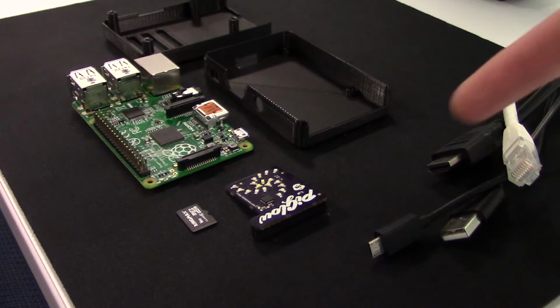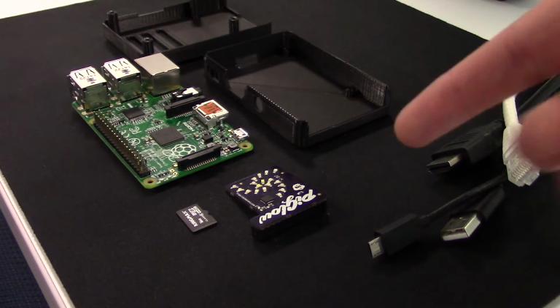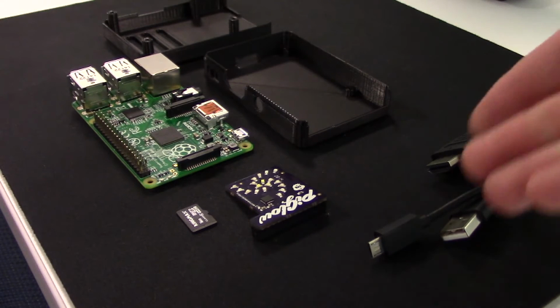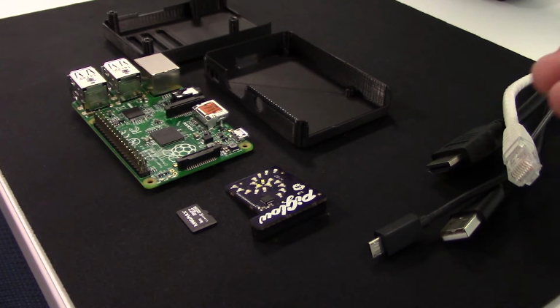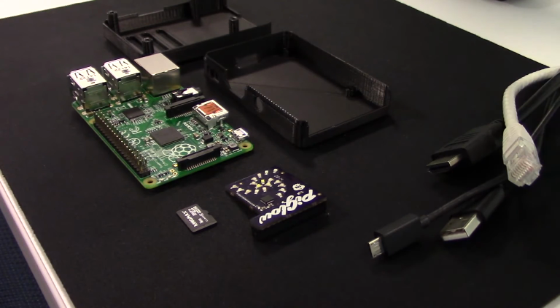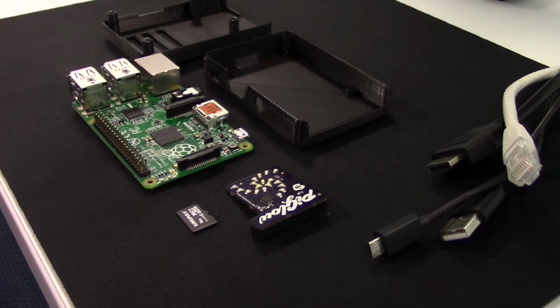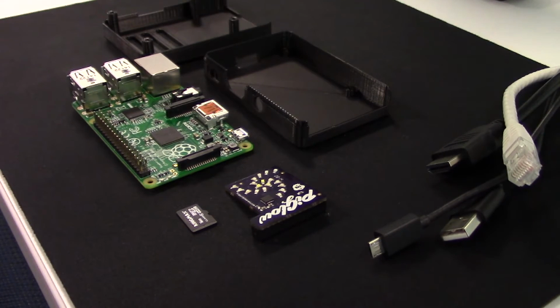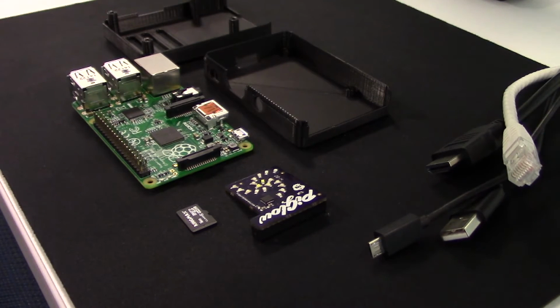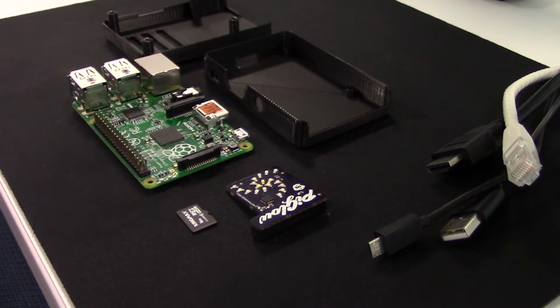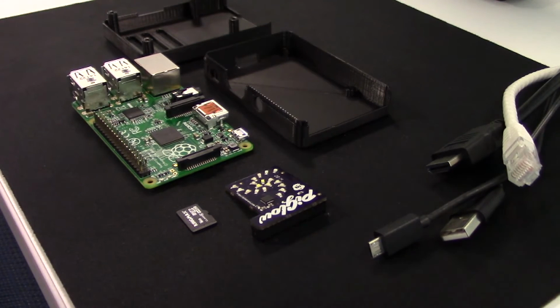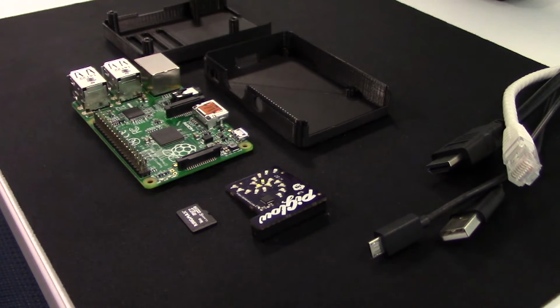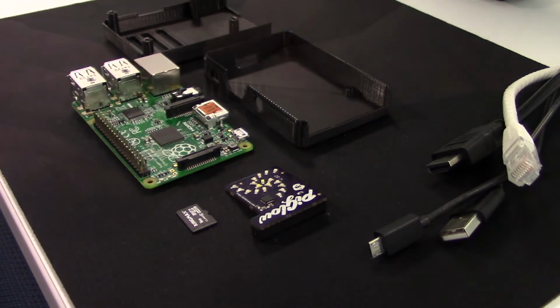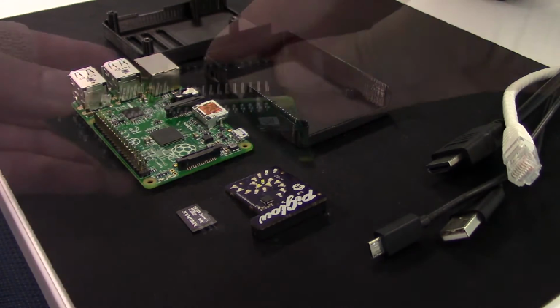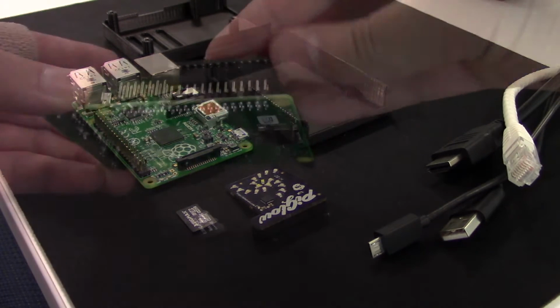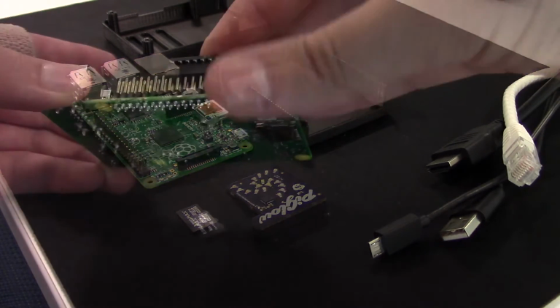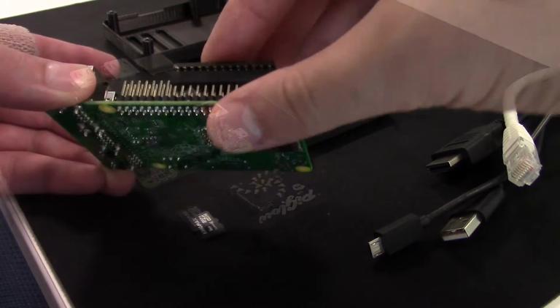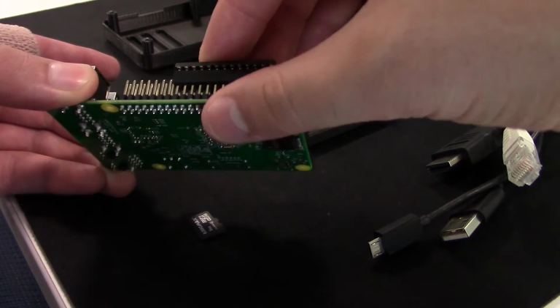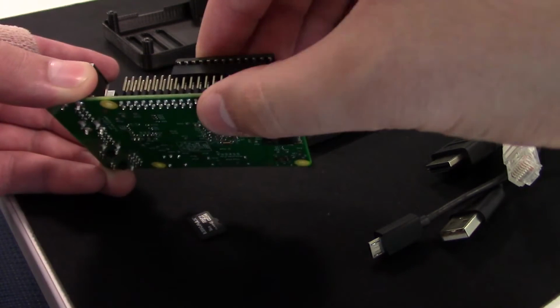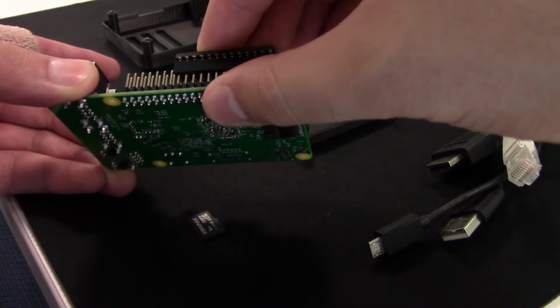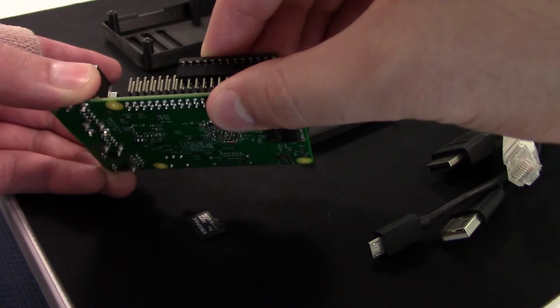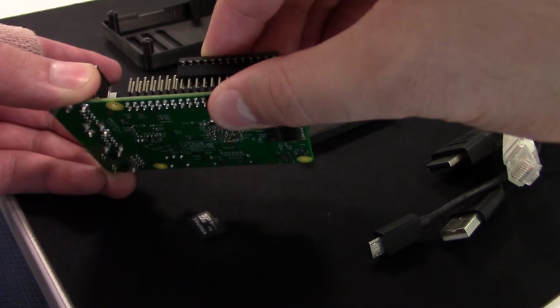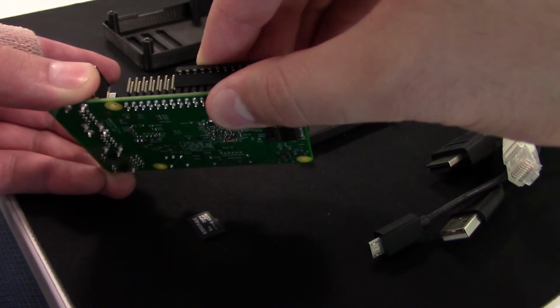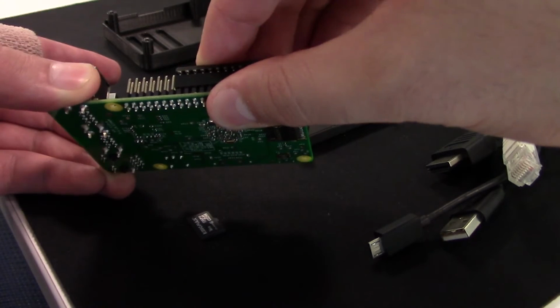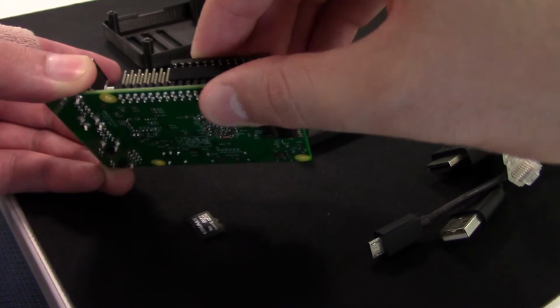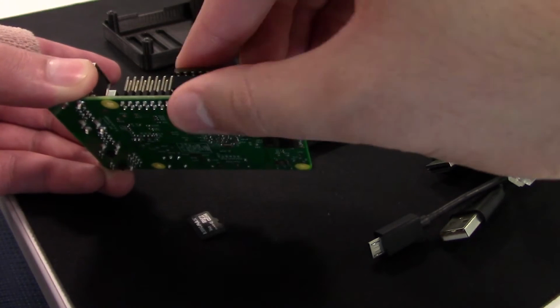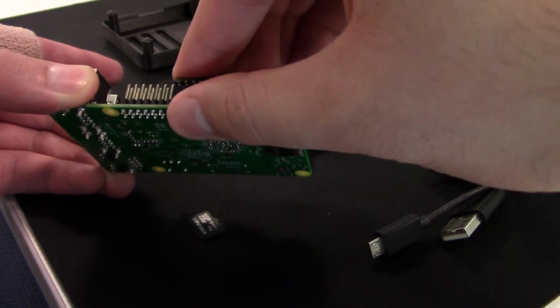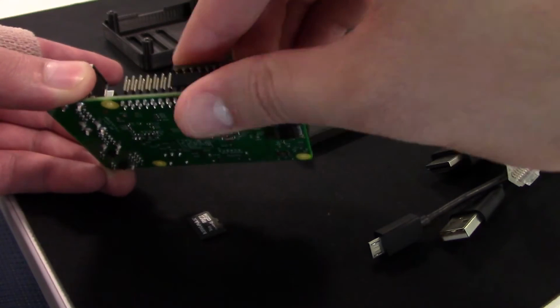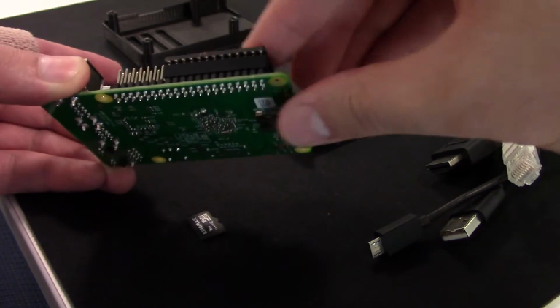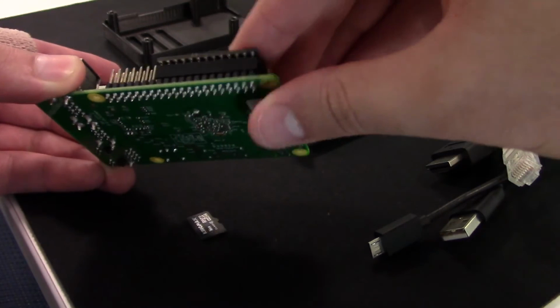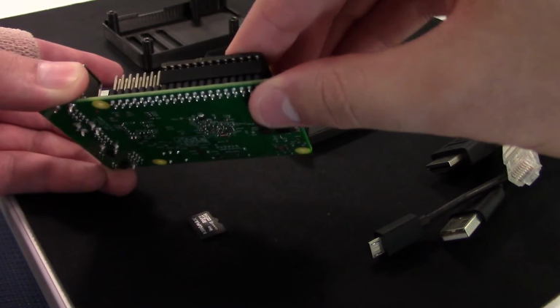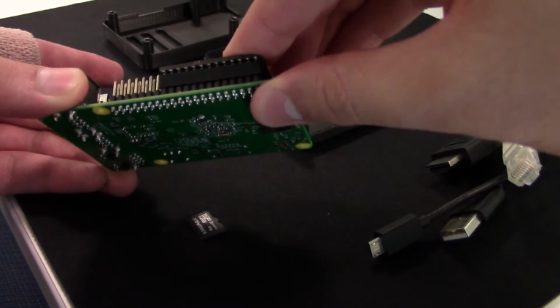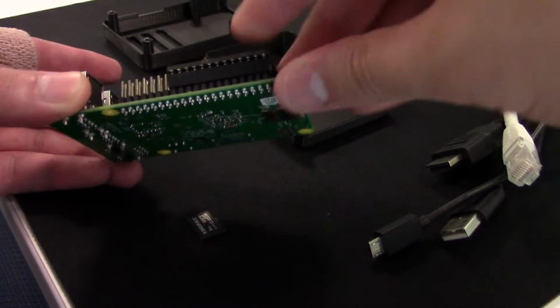First, let's attach the Pi Glow to the Raspberry Pi. It's quite simple to attach, and with a little push, it fits together quite nicely.